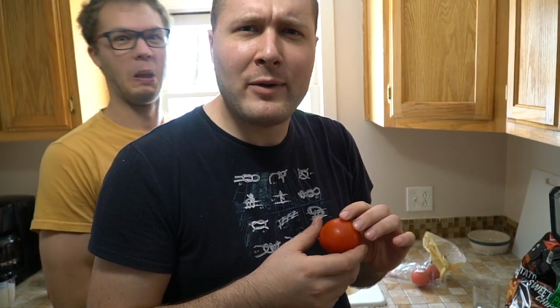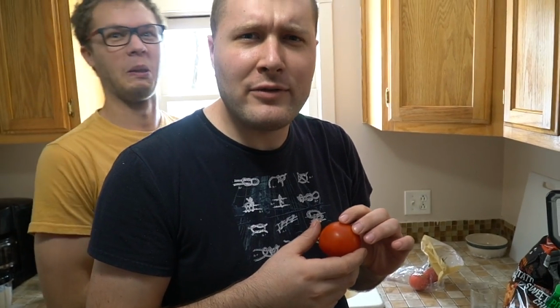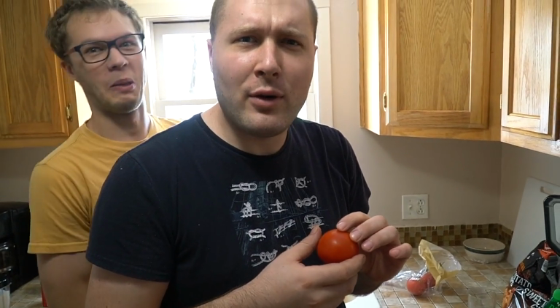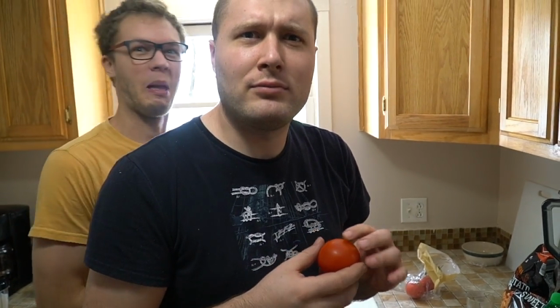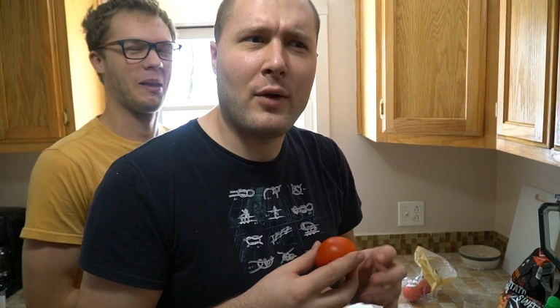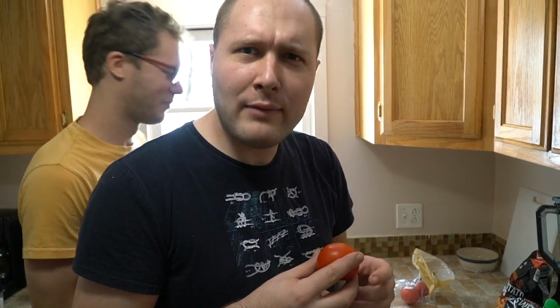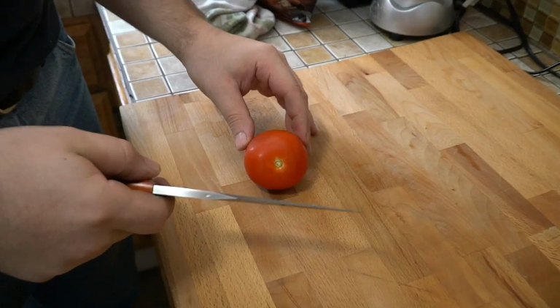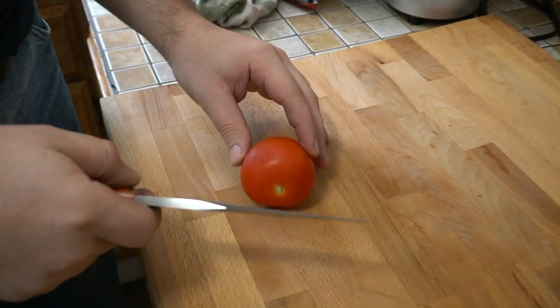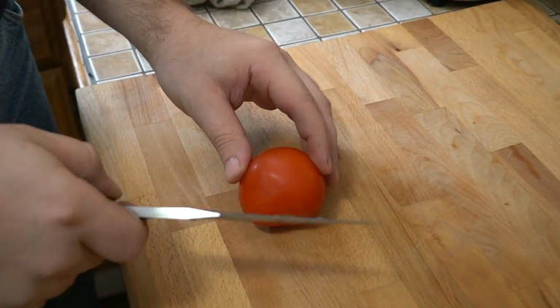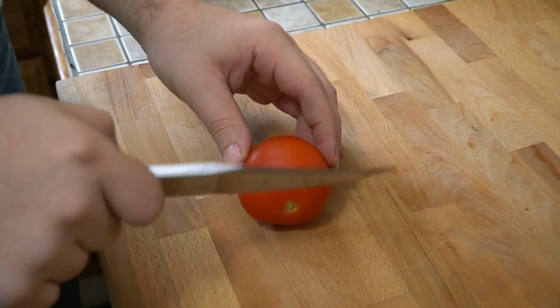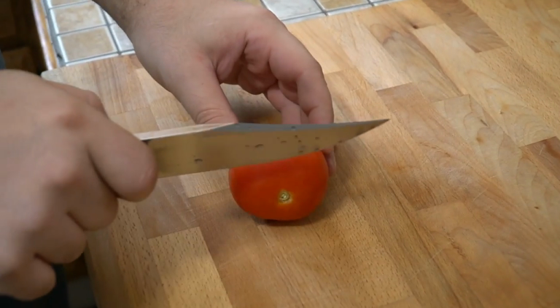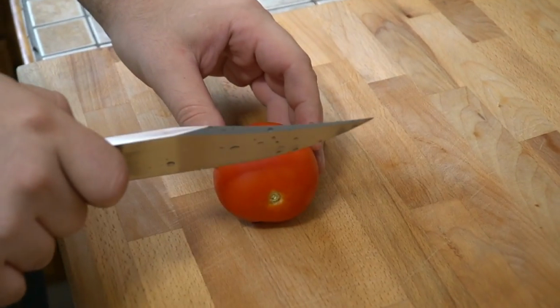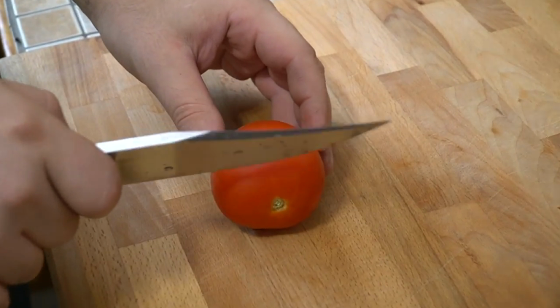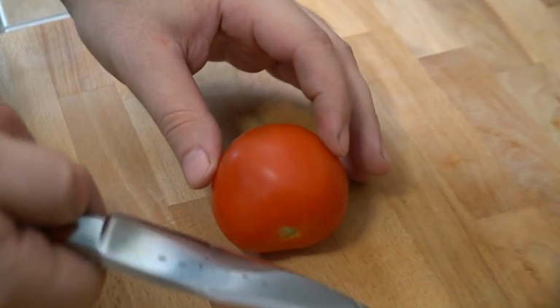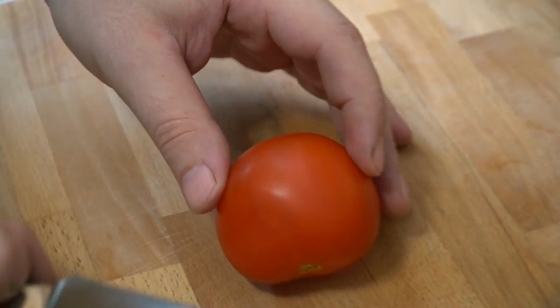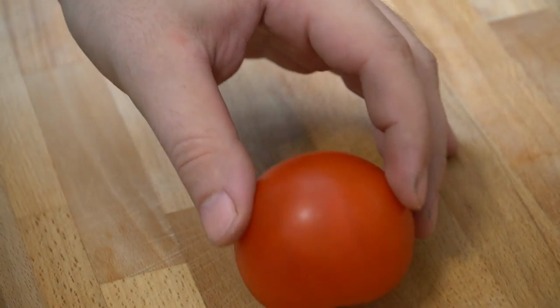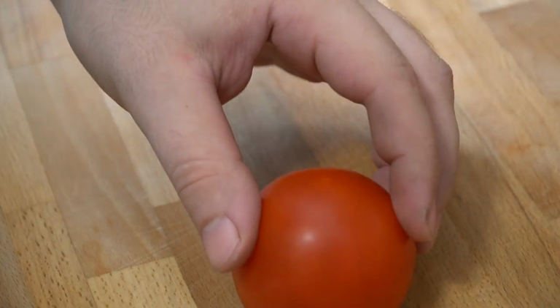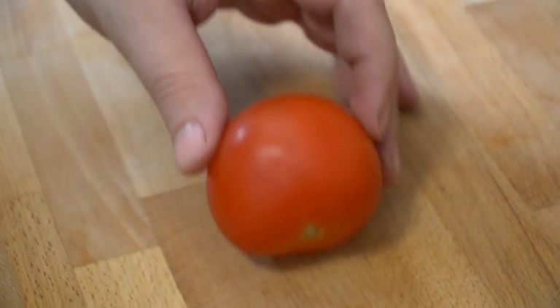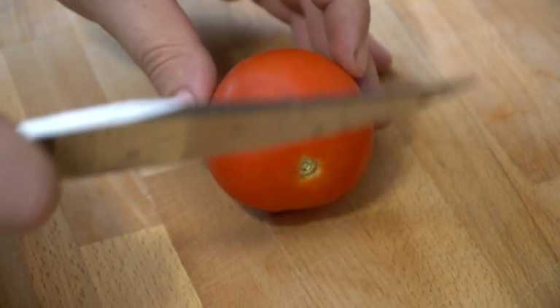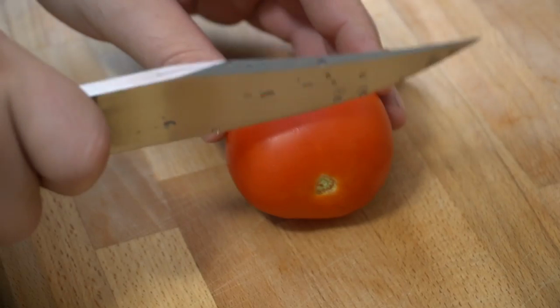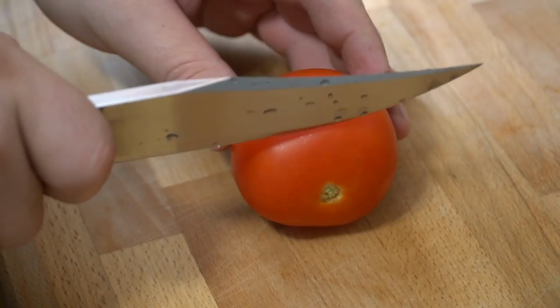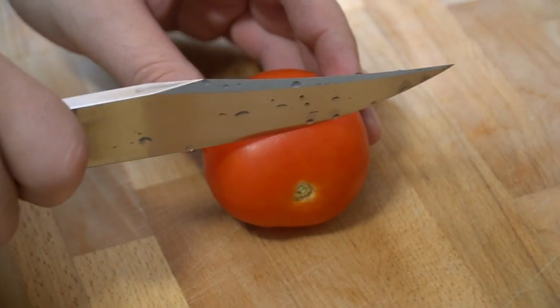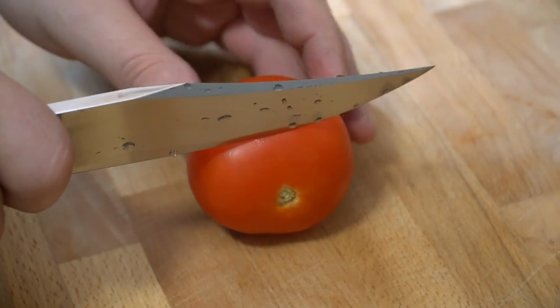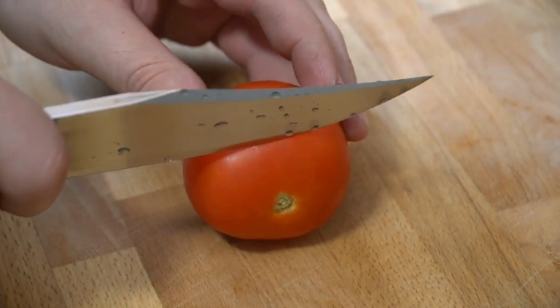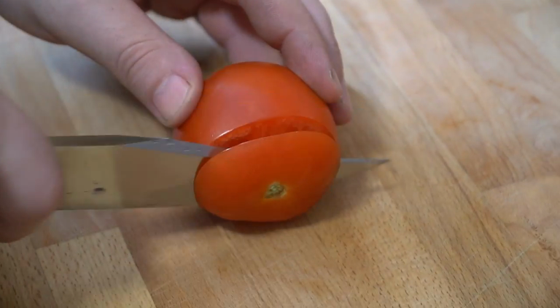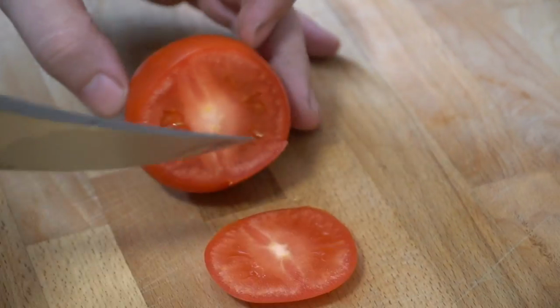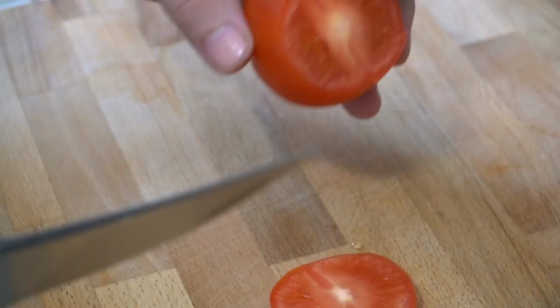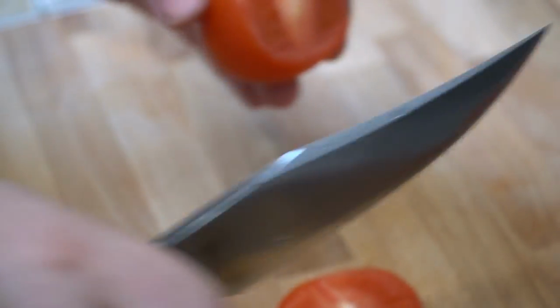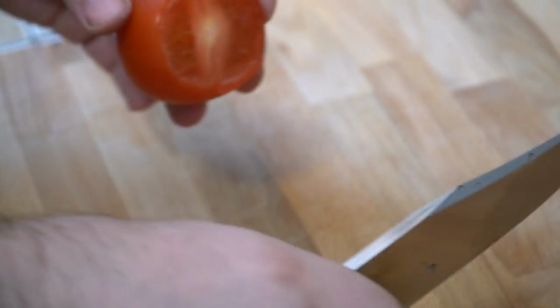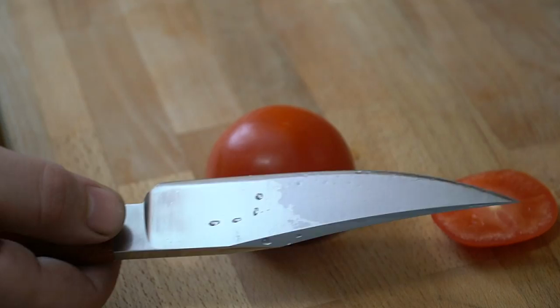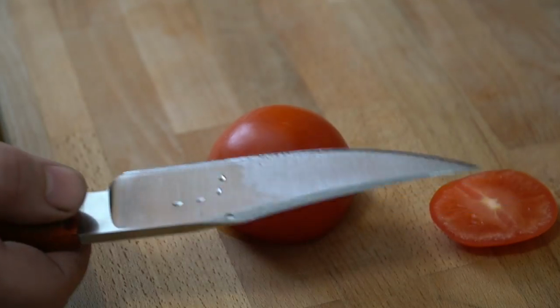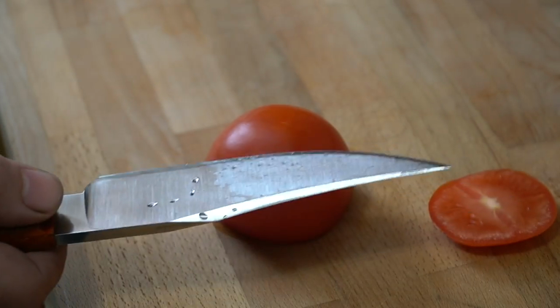We'll cut something — a flat spot for it to sit. Feels pretty good. All right.